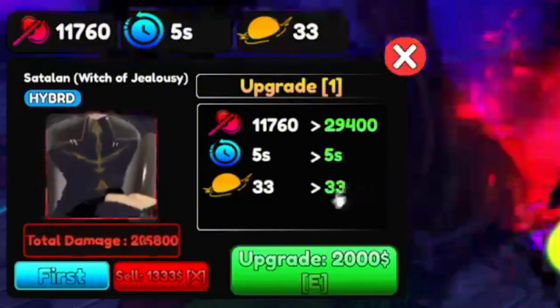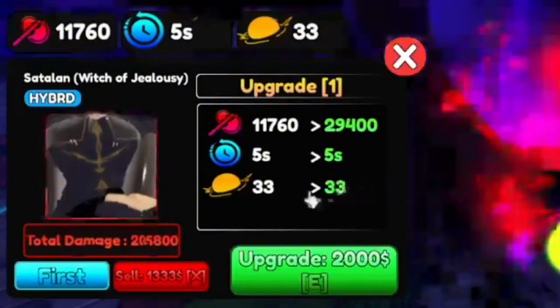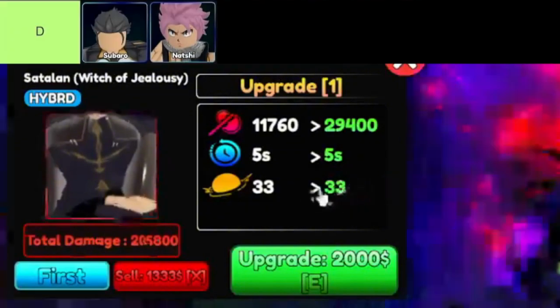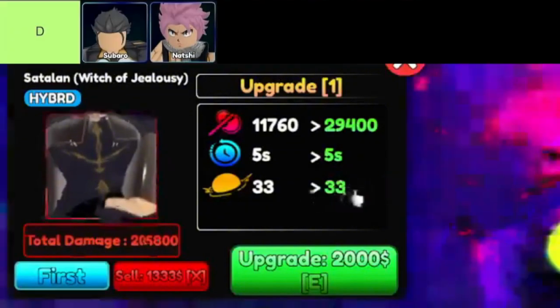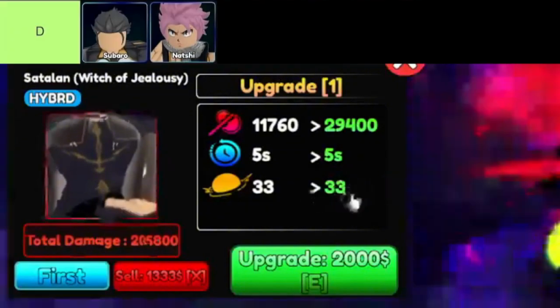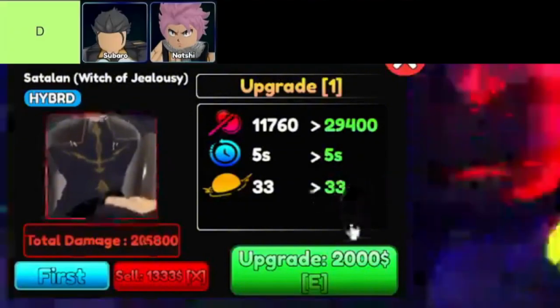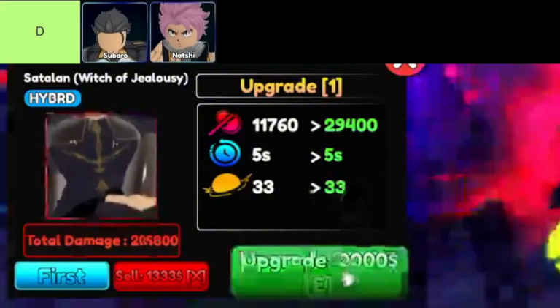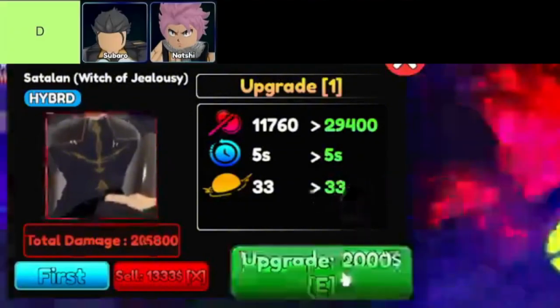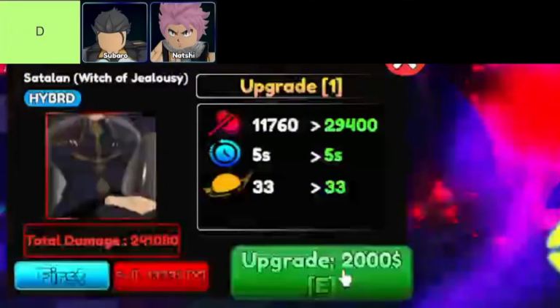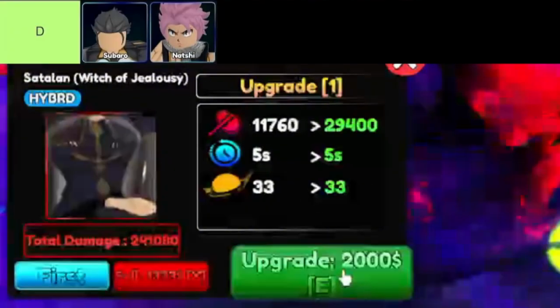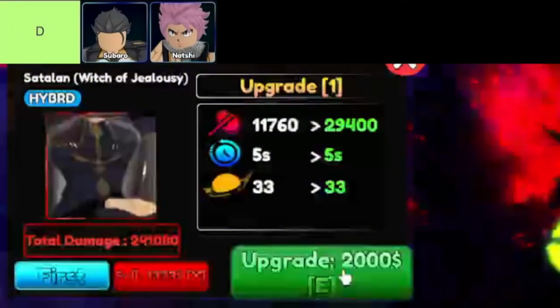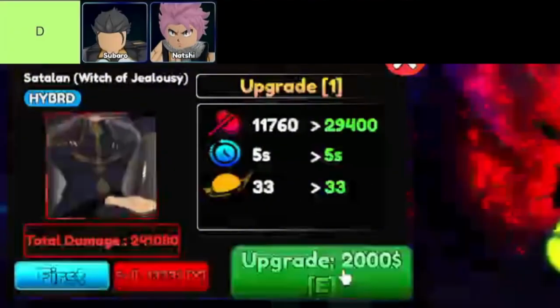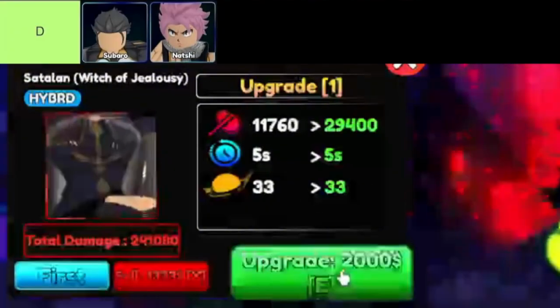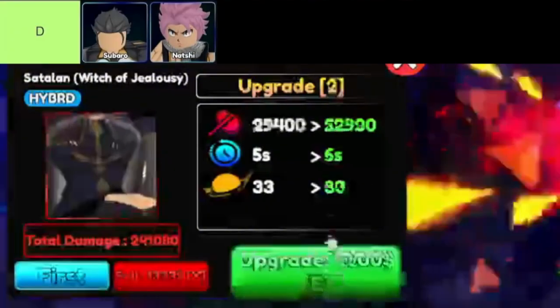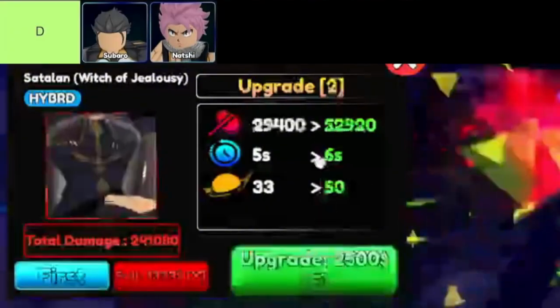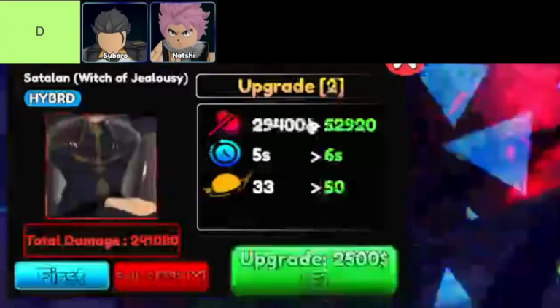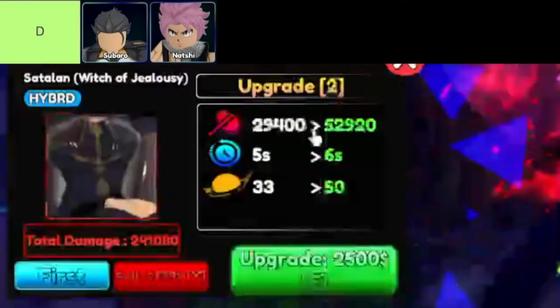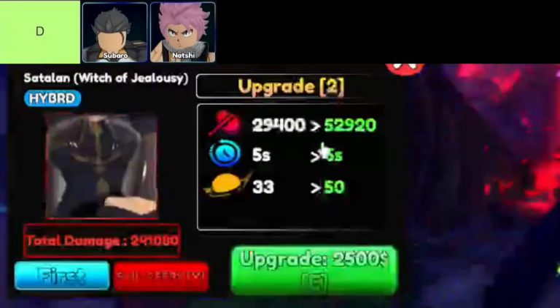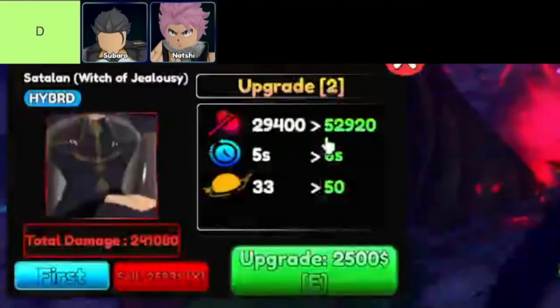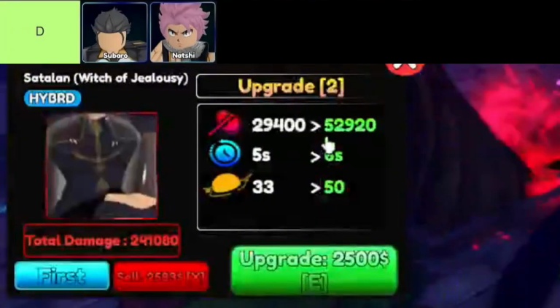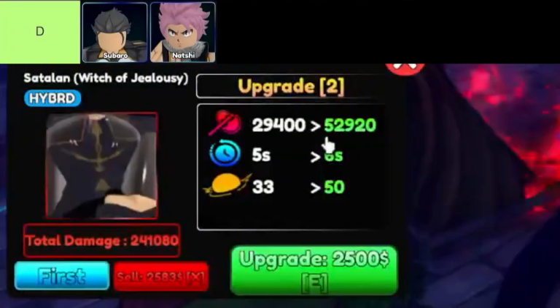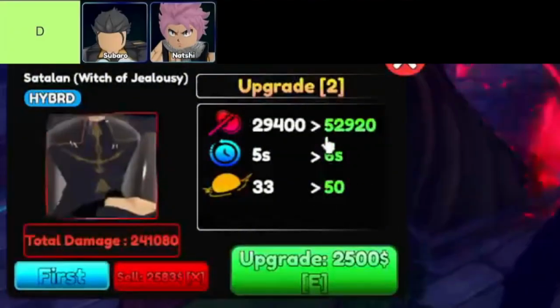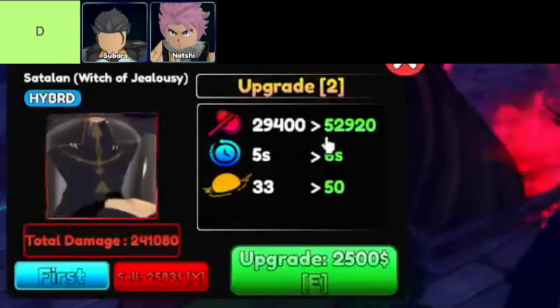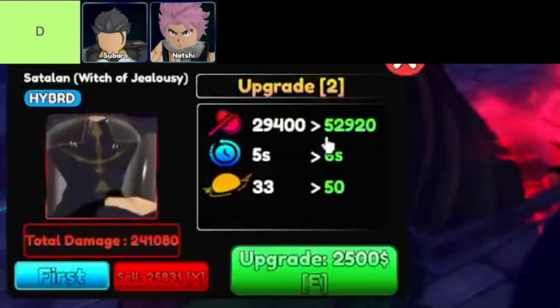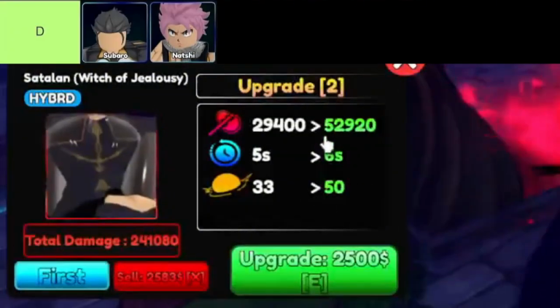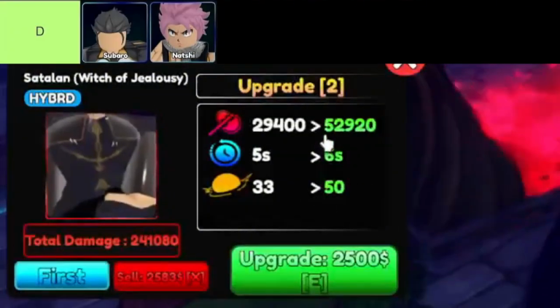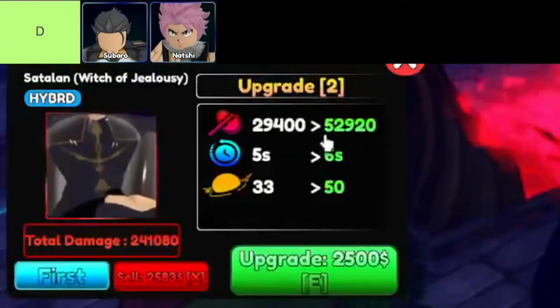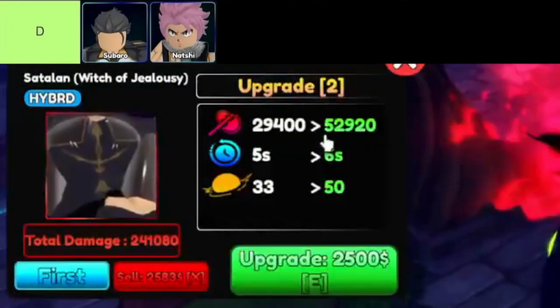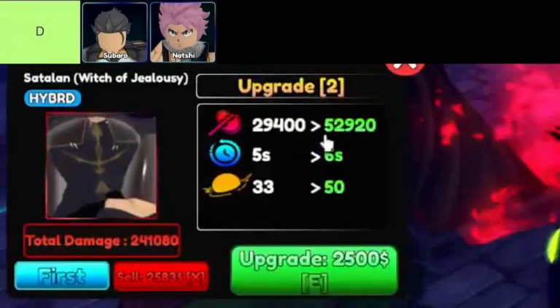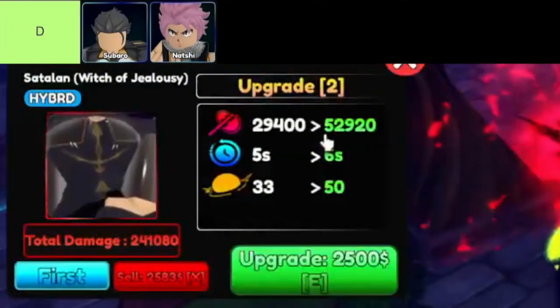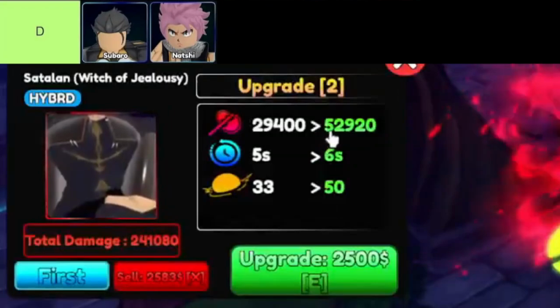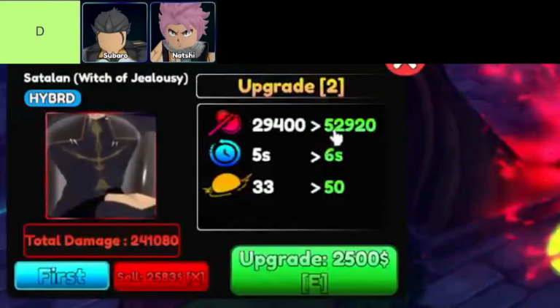The units in D-tier are, in order from top left to bottom right: Subaru and Natchi.